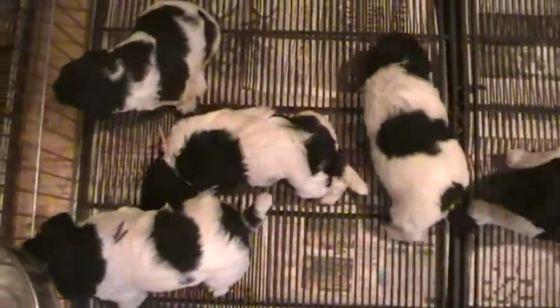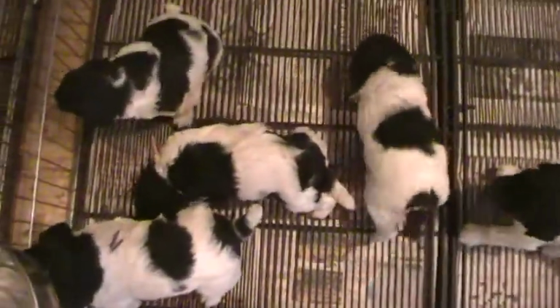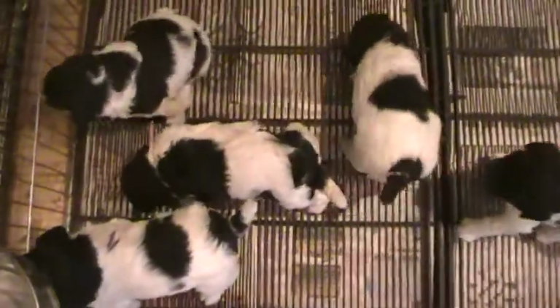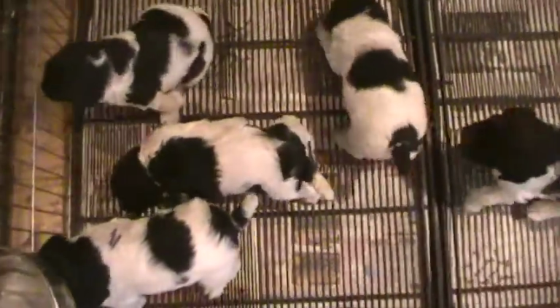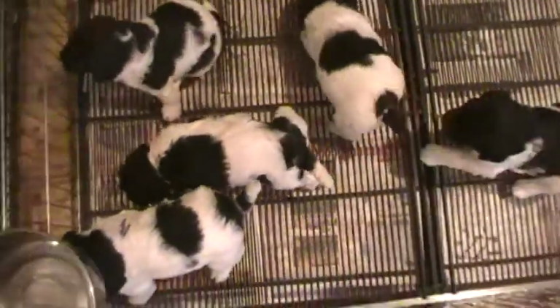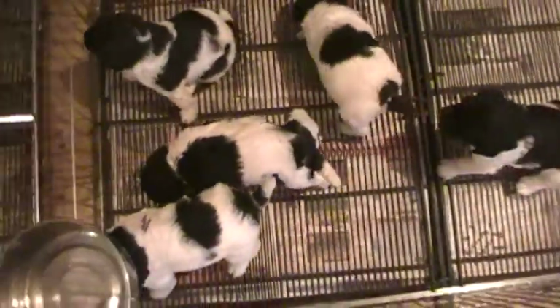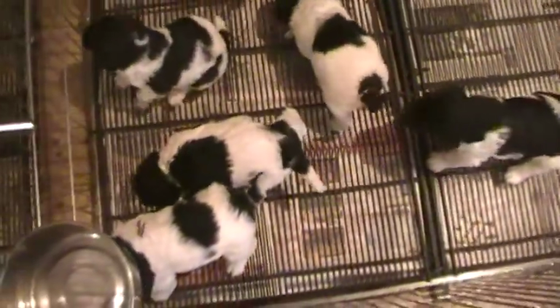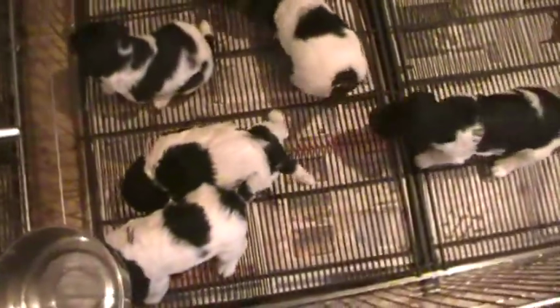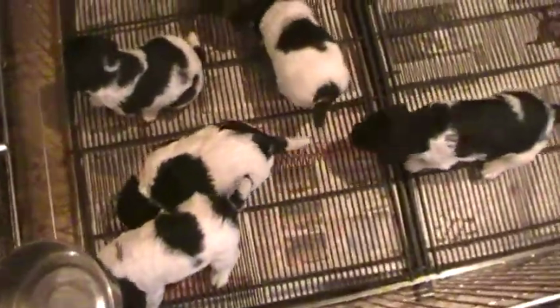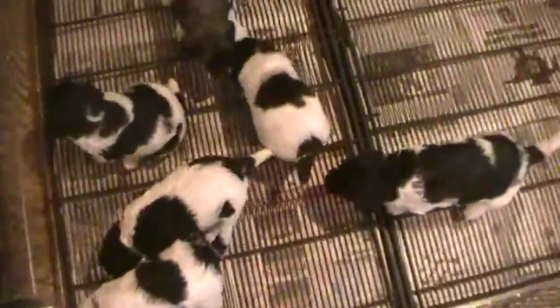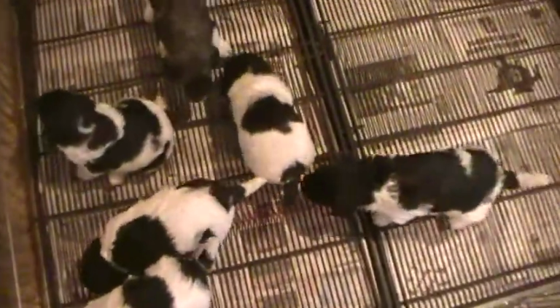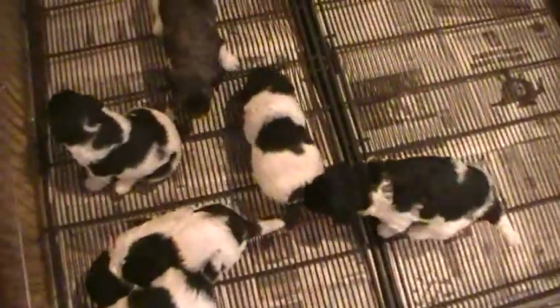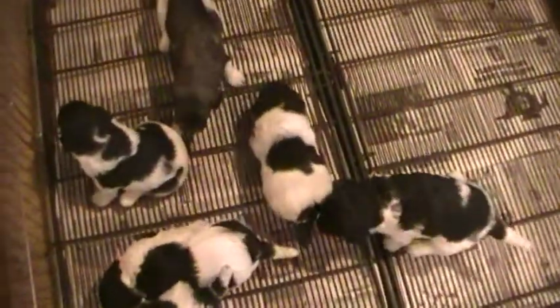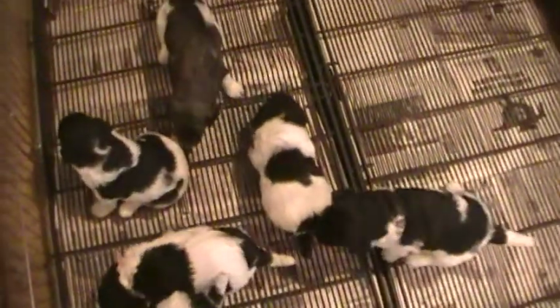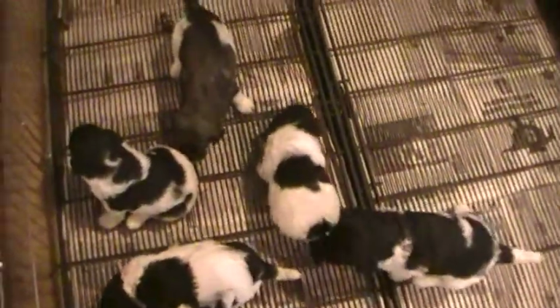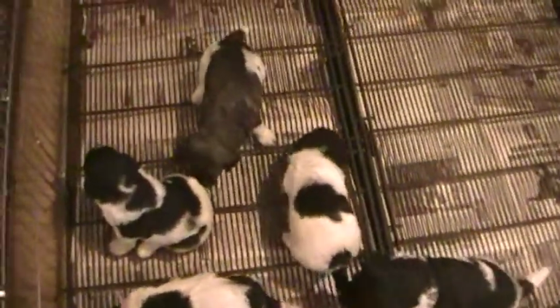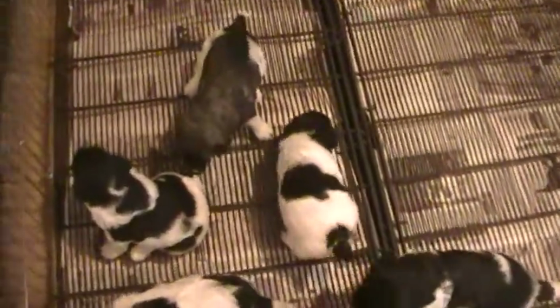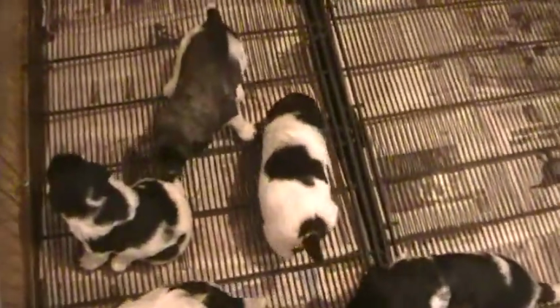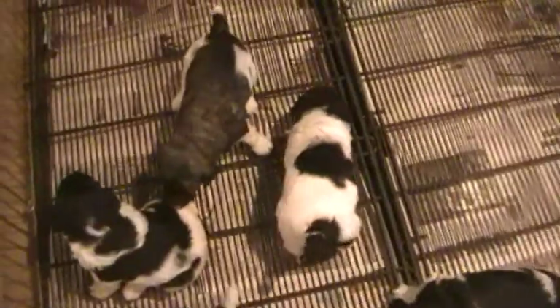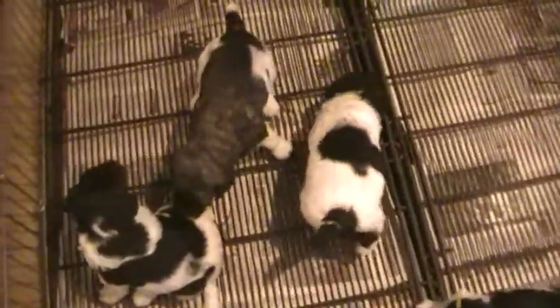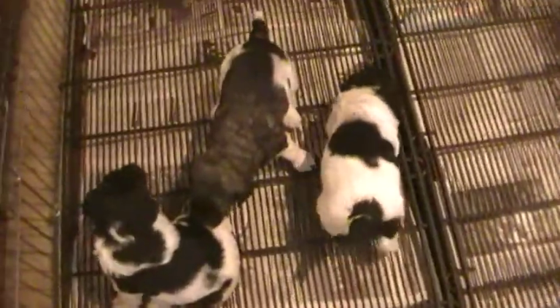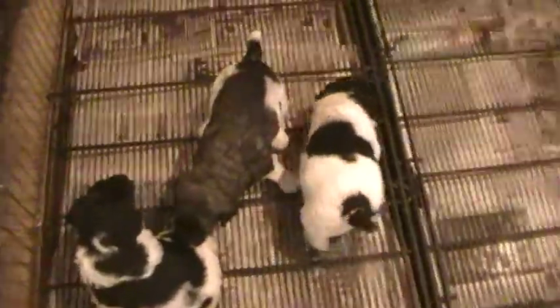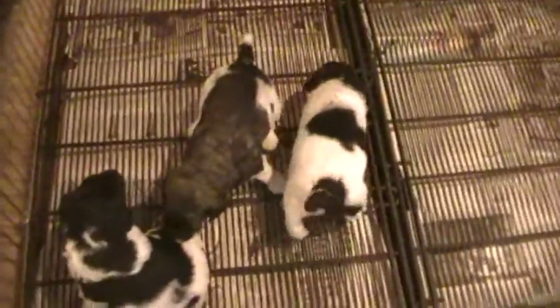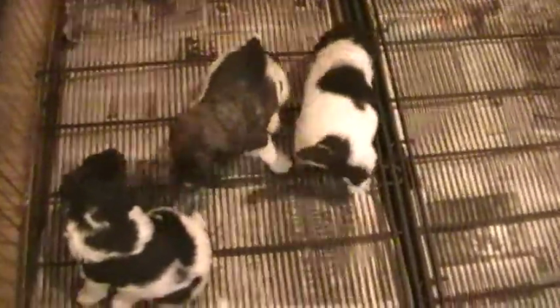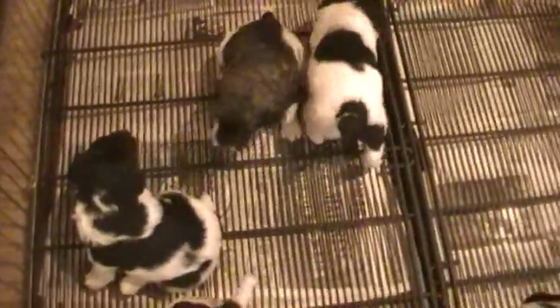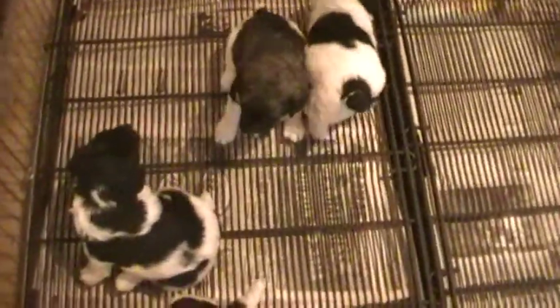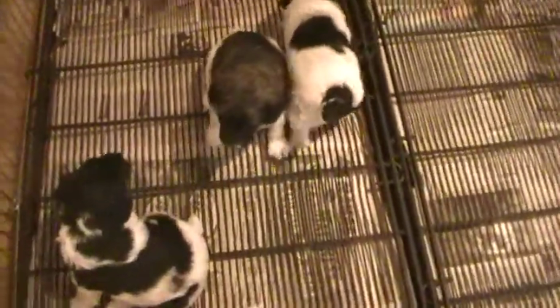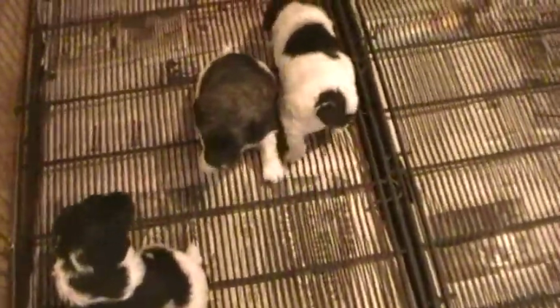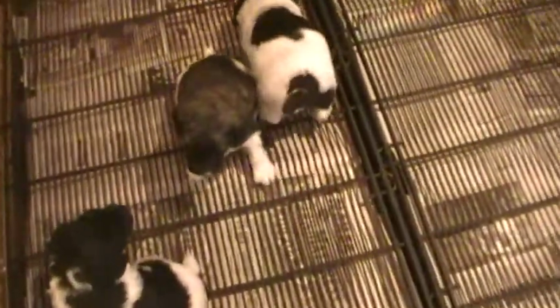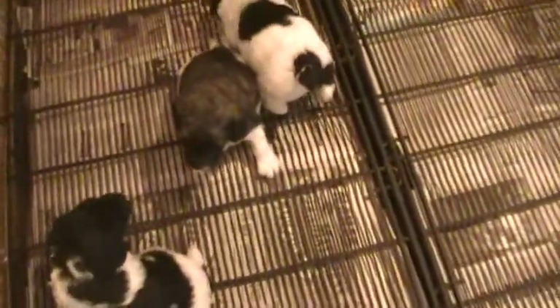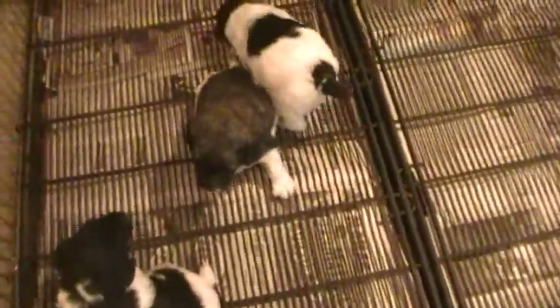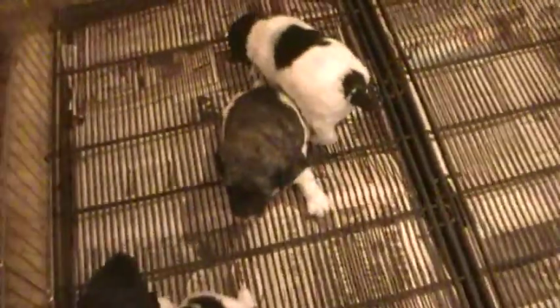This is Harper and Diego's Standard Poodle litter. I'm three and a half weeks old now.